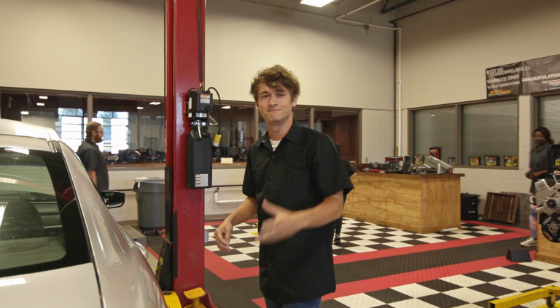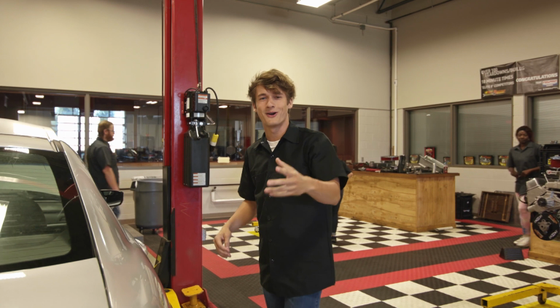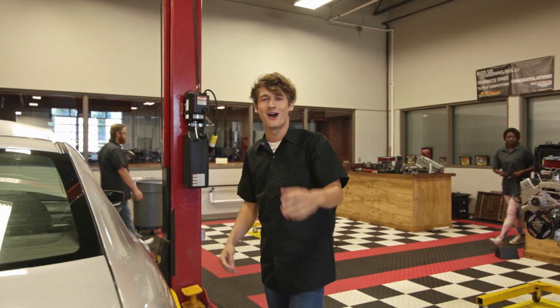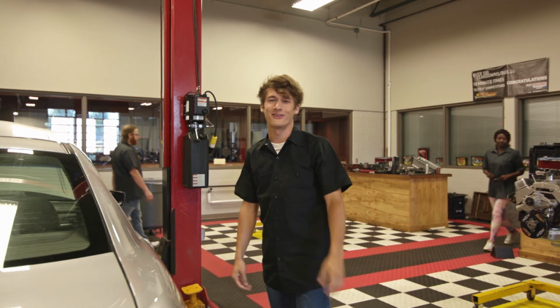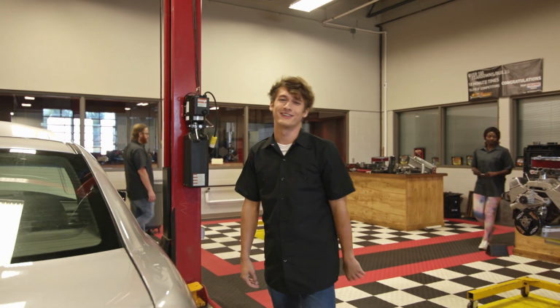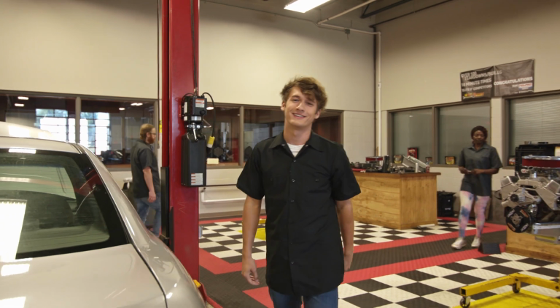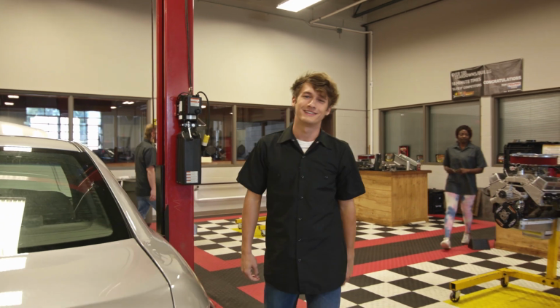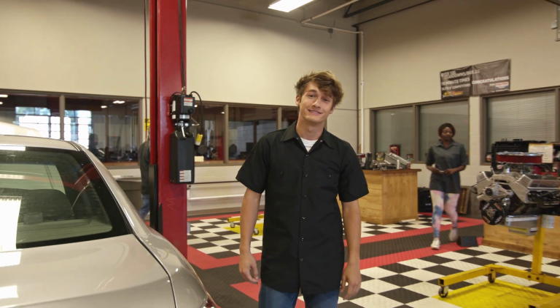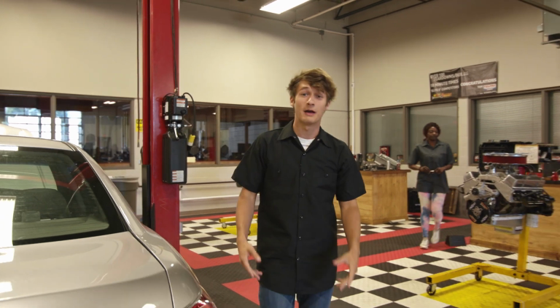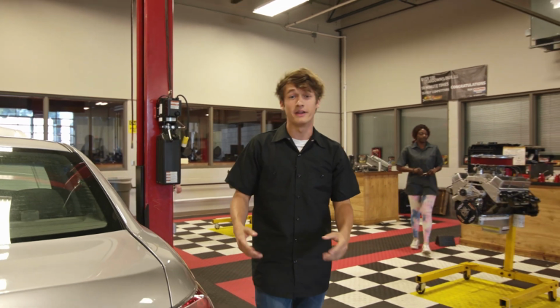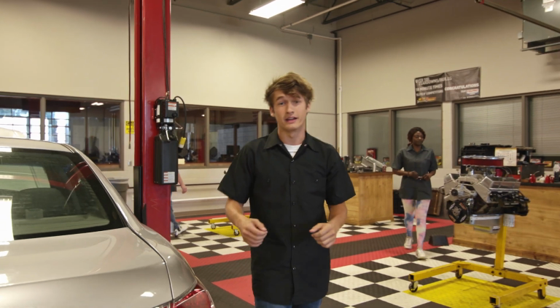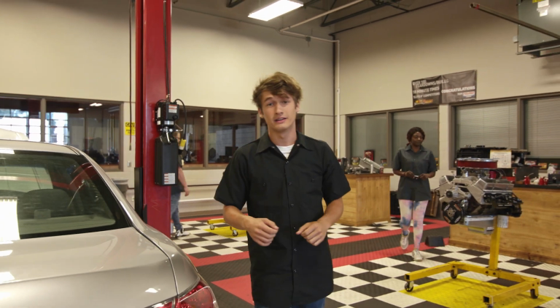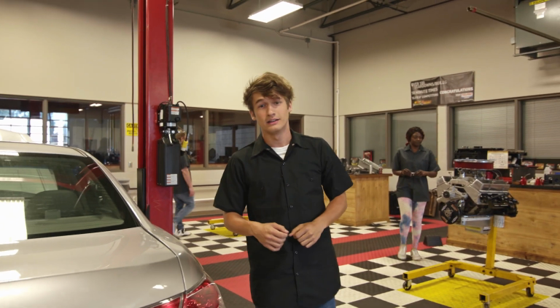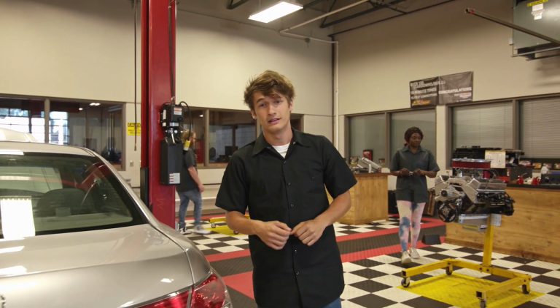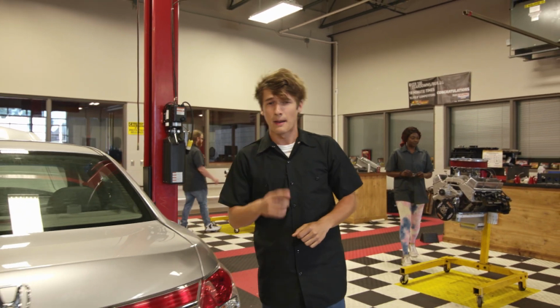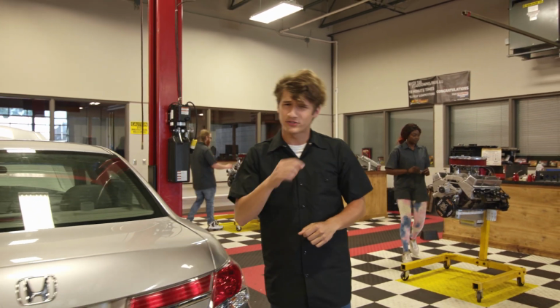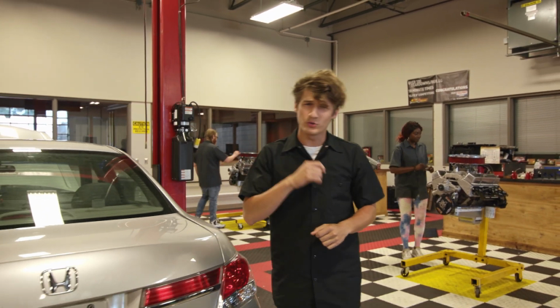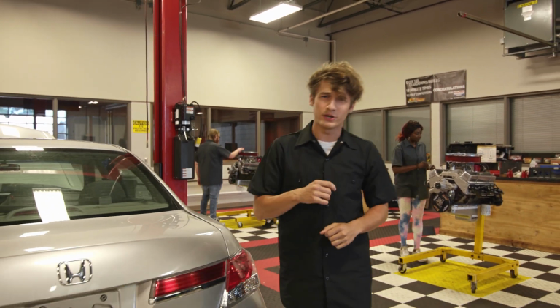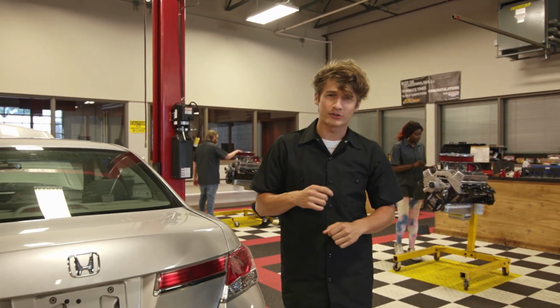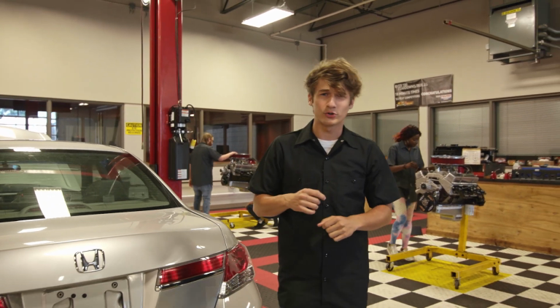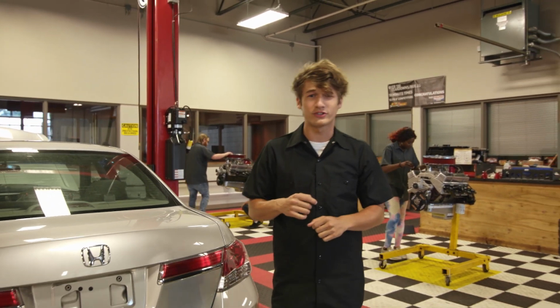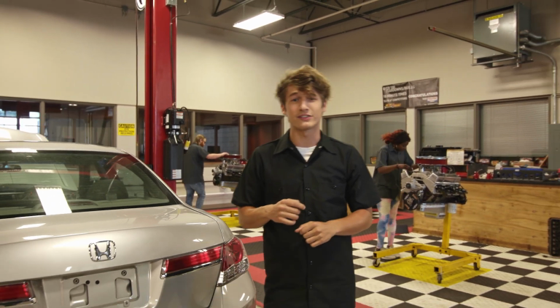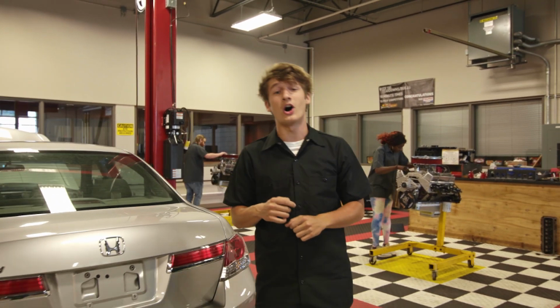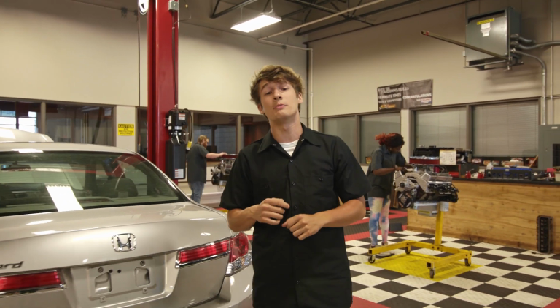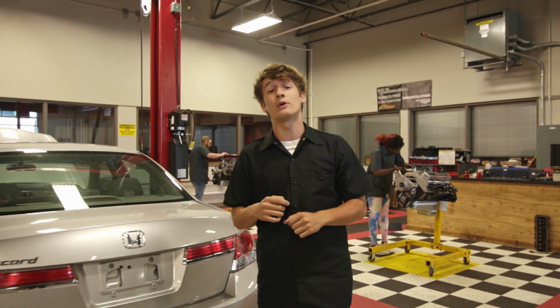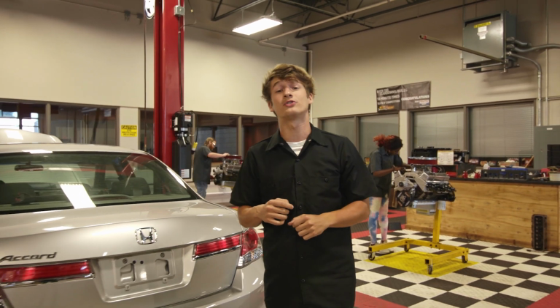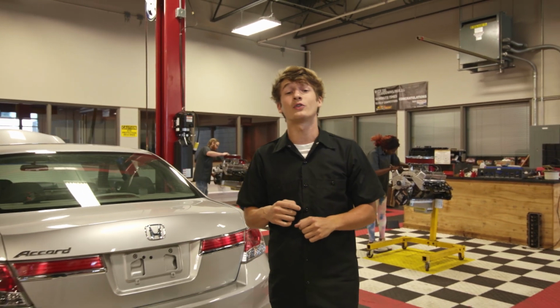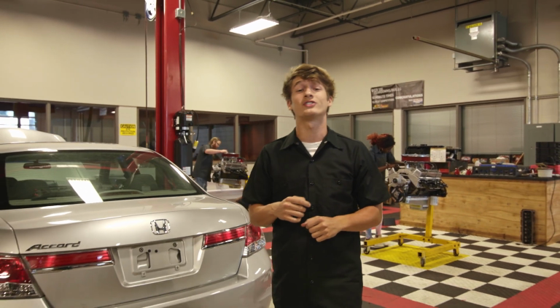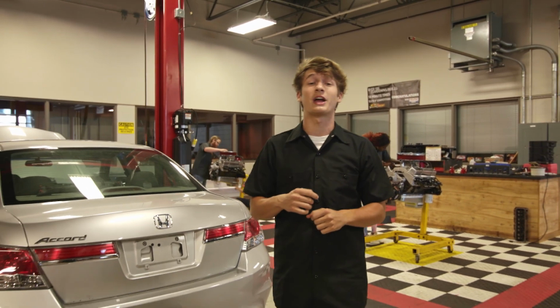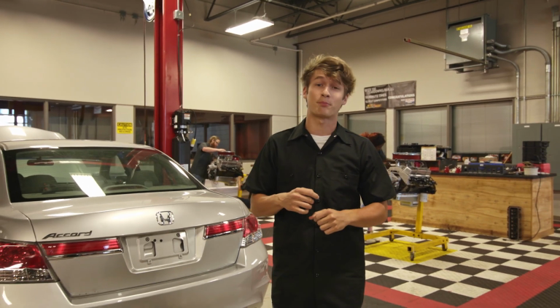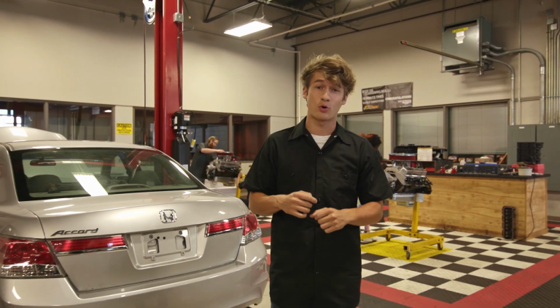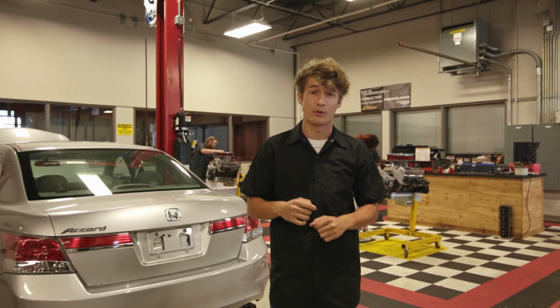Hi there. I'm Nick. I'm a student here at Tulsa Tech's Automotive Service Tech program.